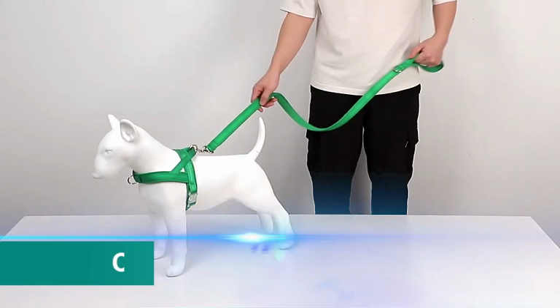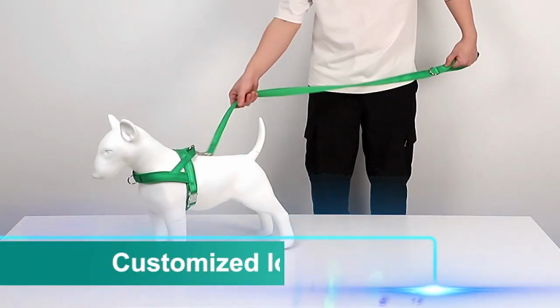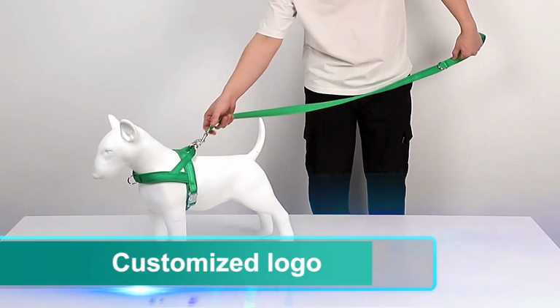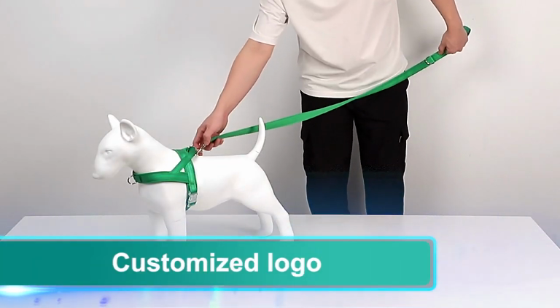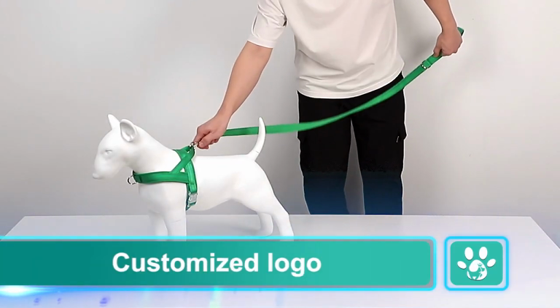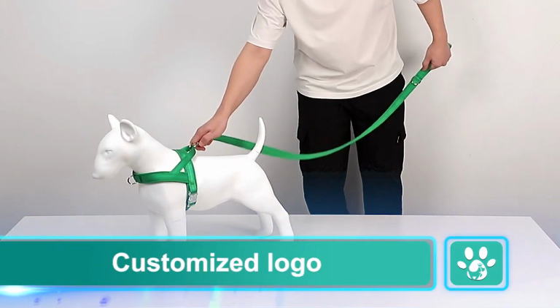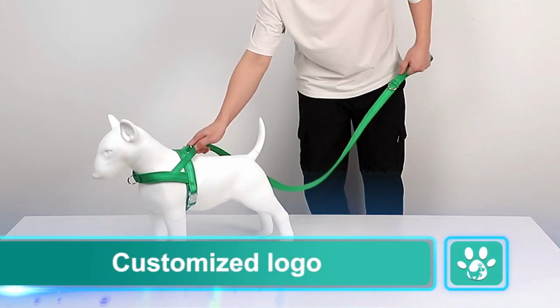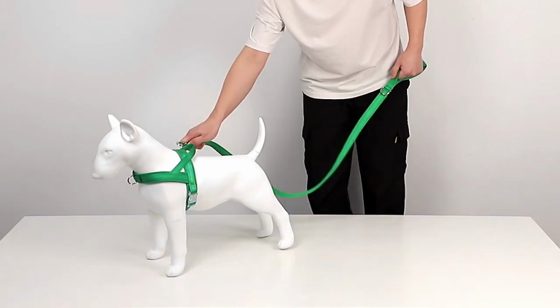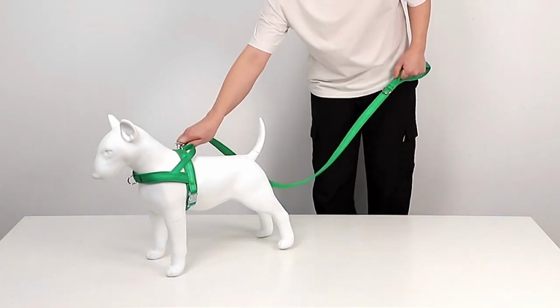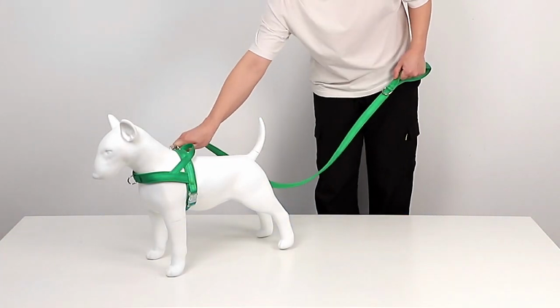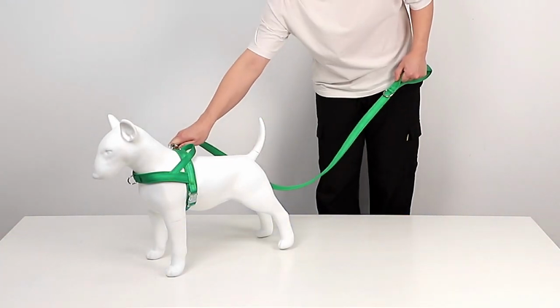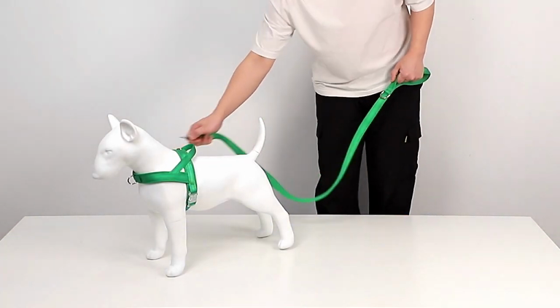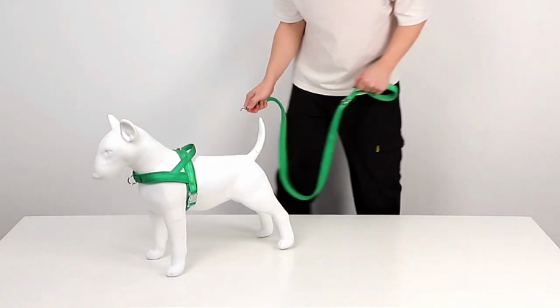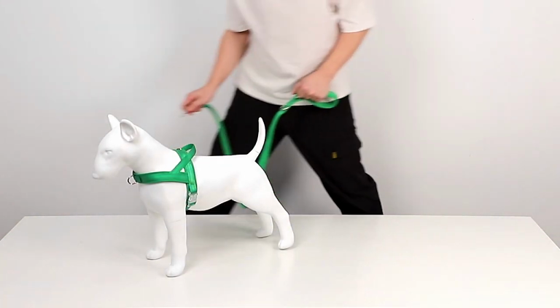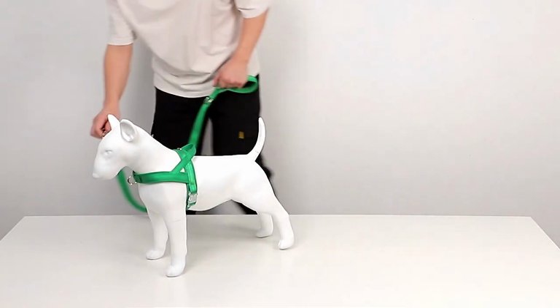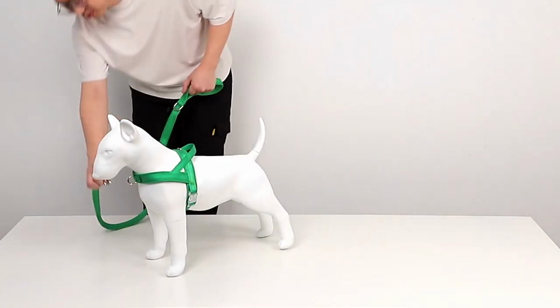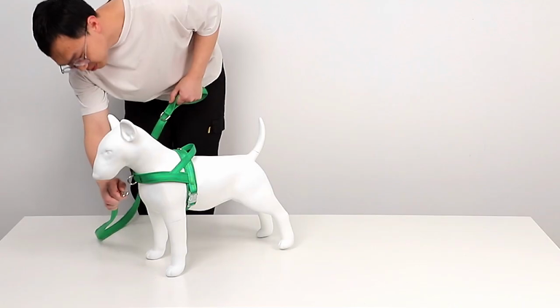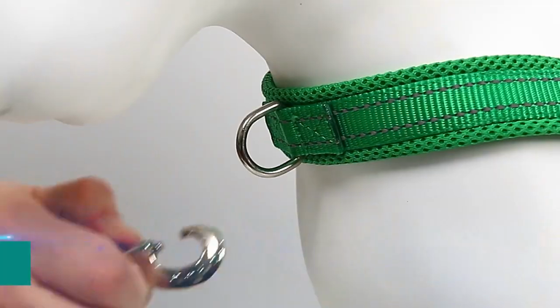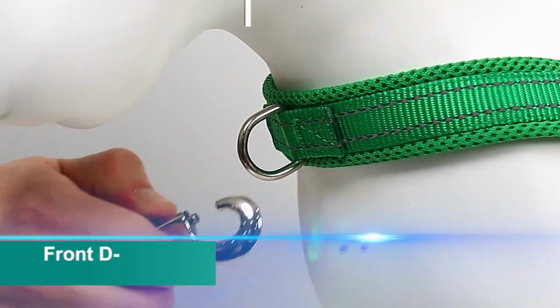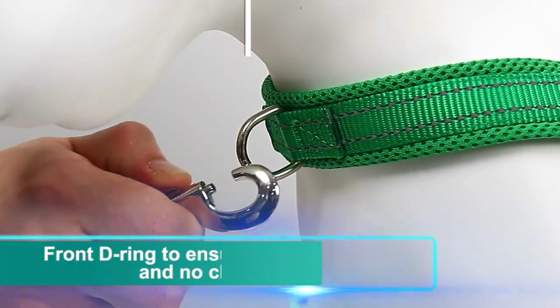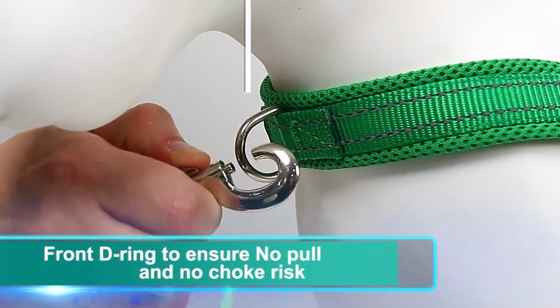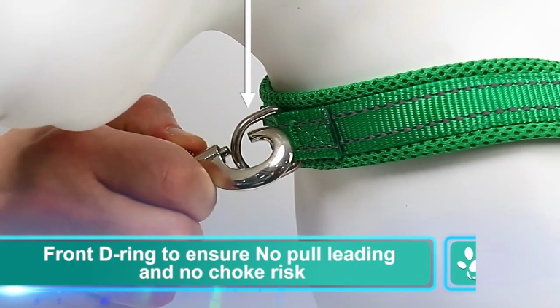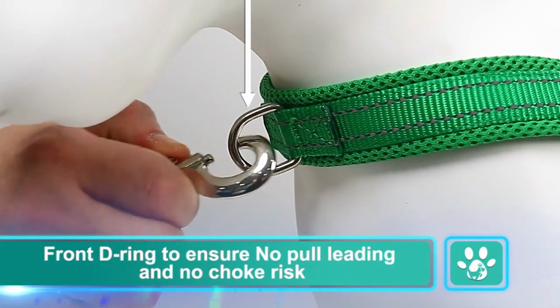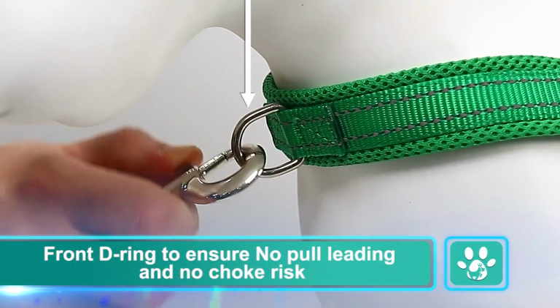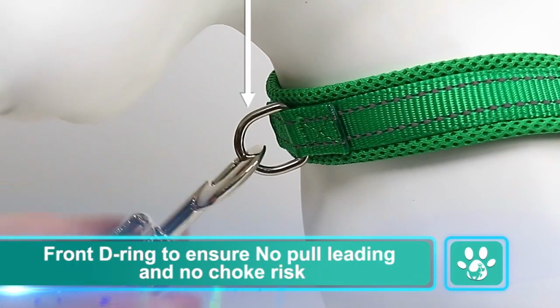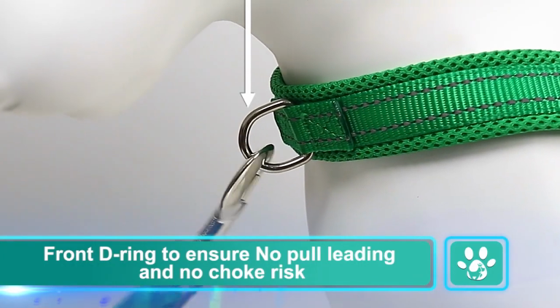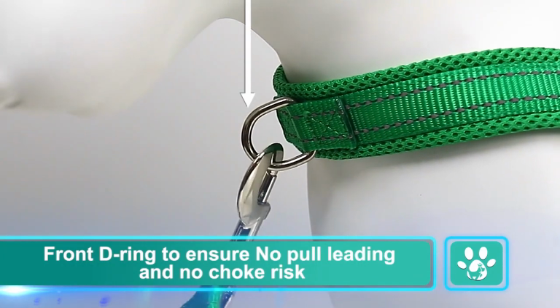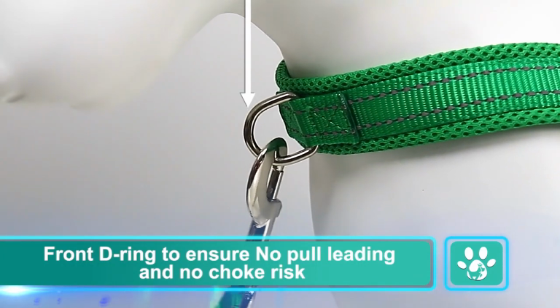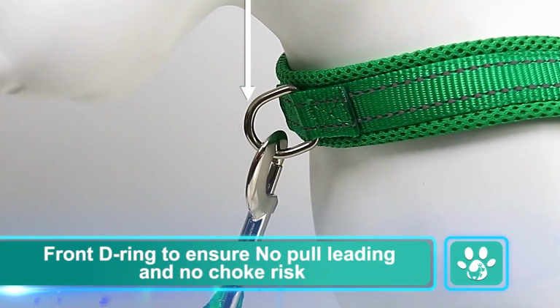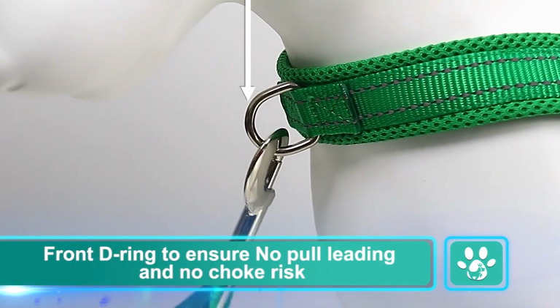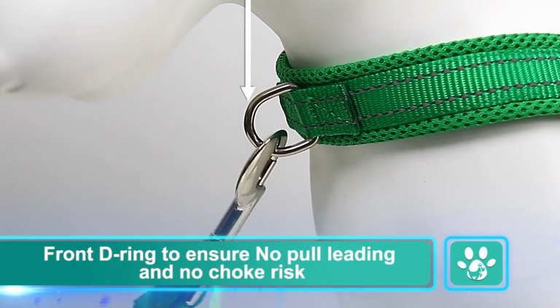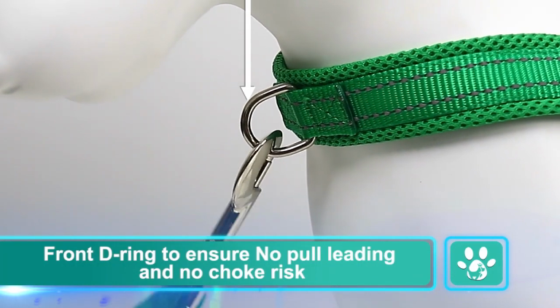Customized logo. Front D-ring to ensure no pull leading and no choke risk.